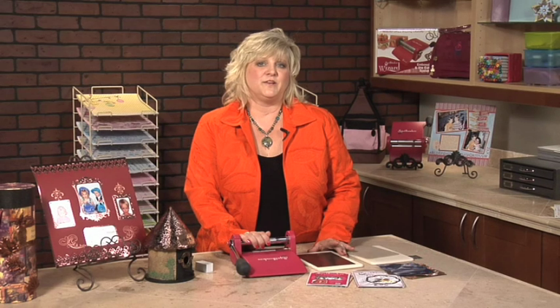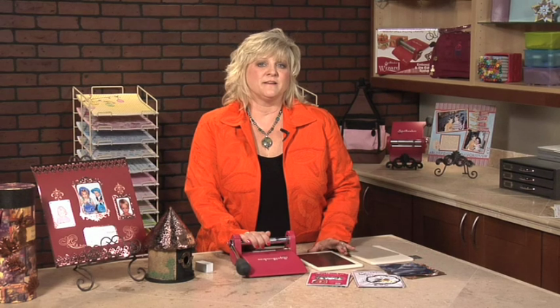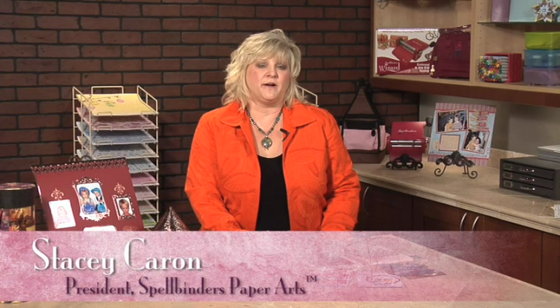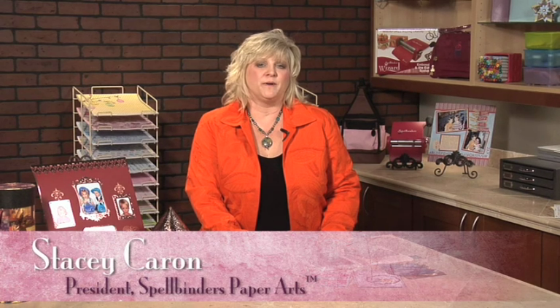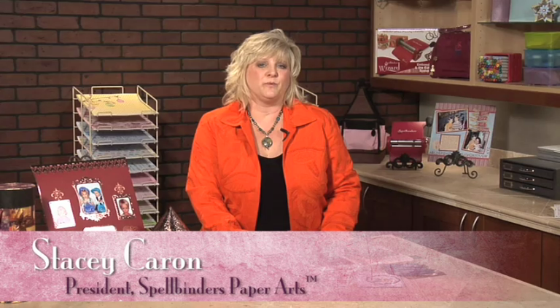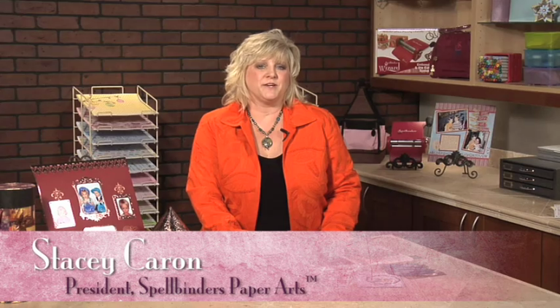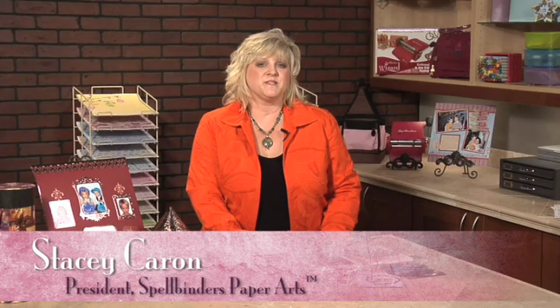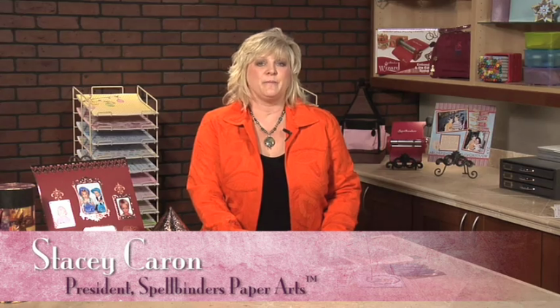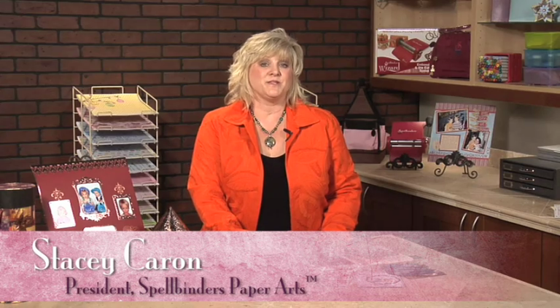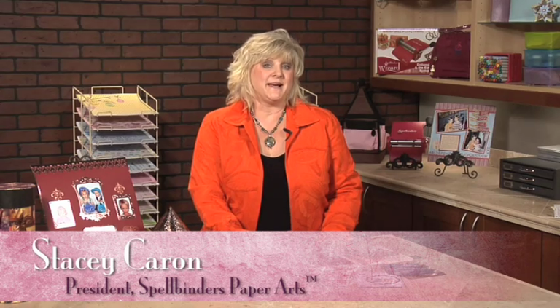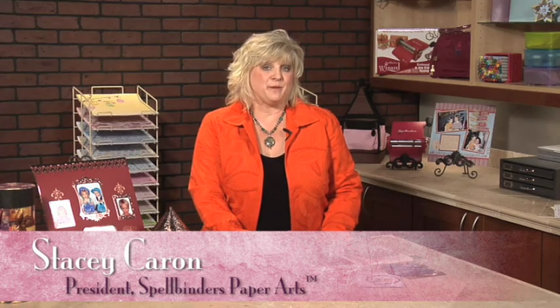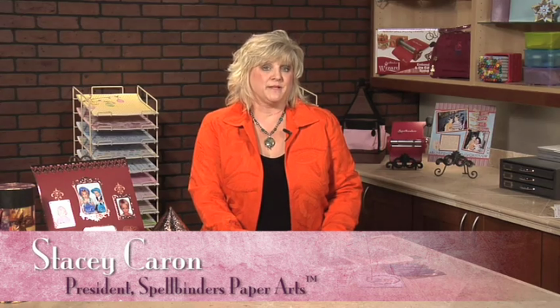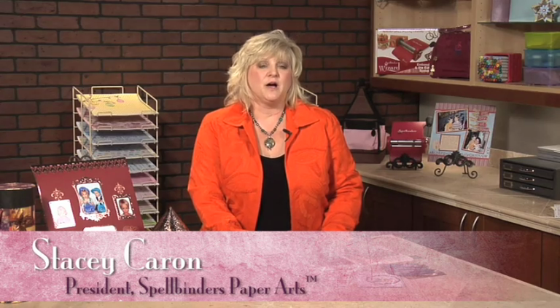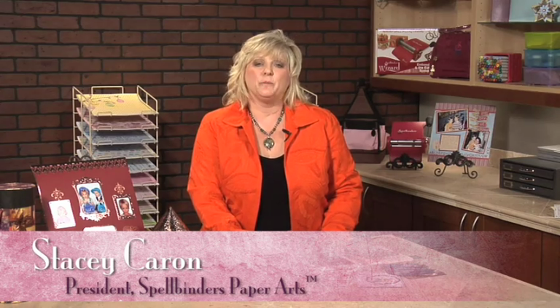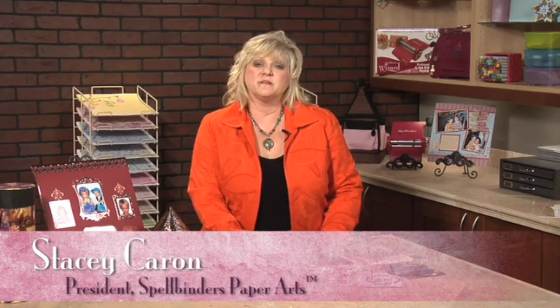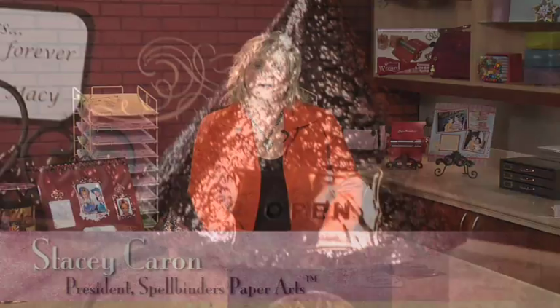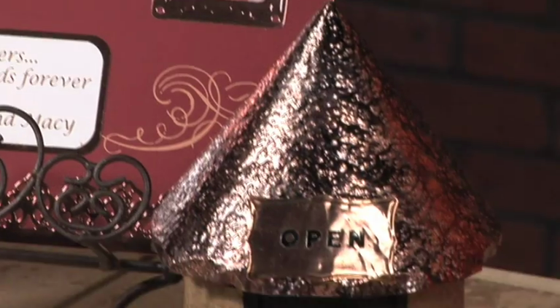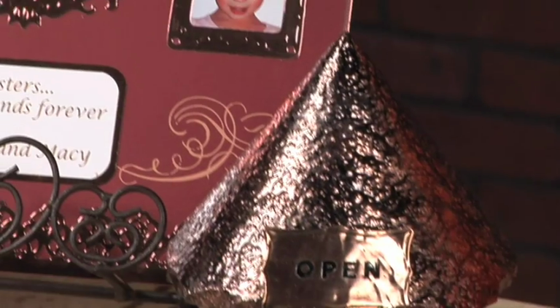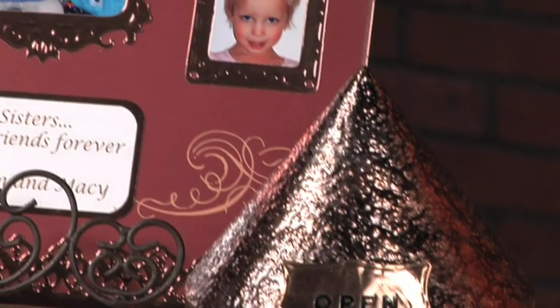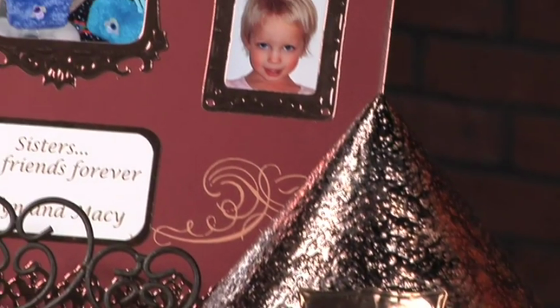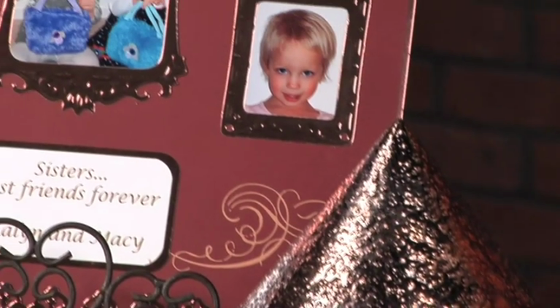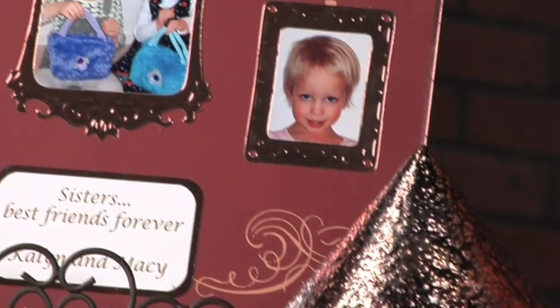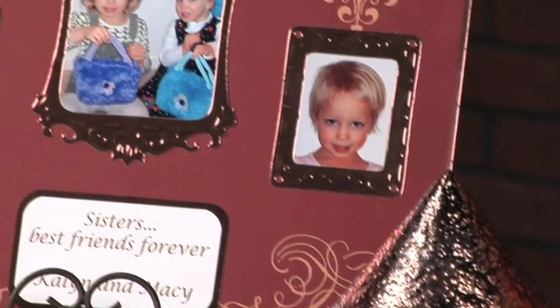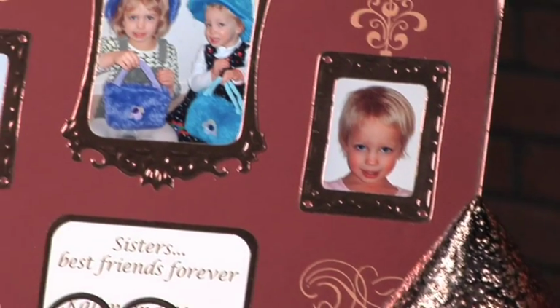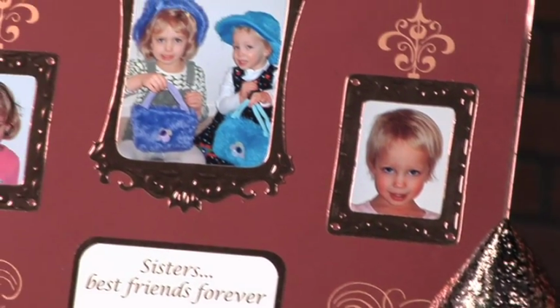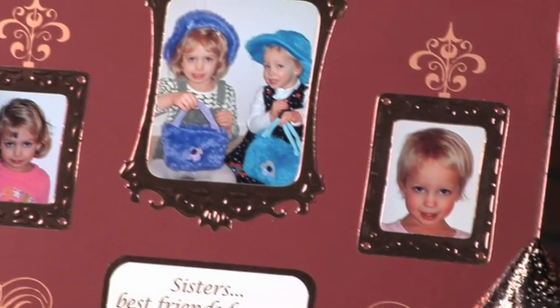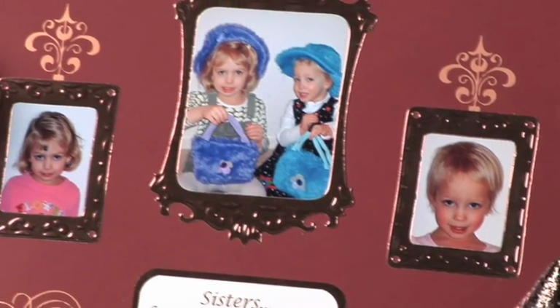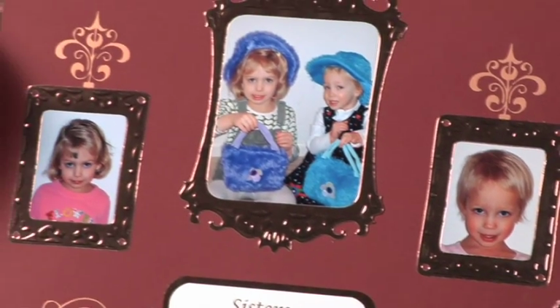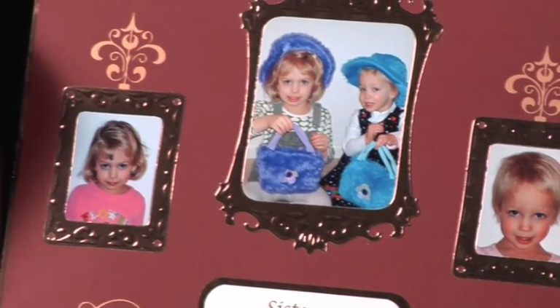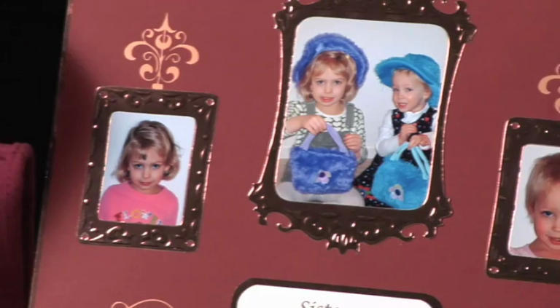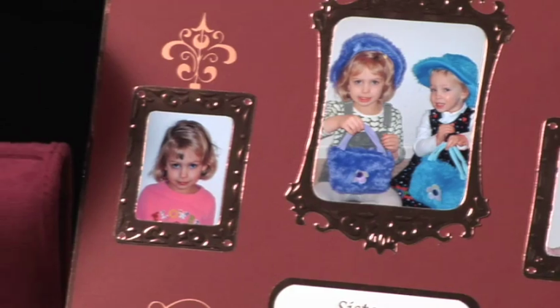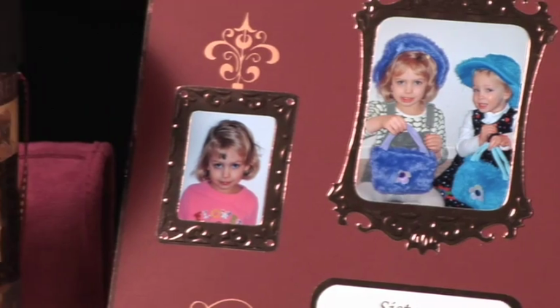Using foil with the Wizard and Spellbinders die templates opens the door to creating an incredible number of unique effects for all sorts of projects.